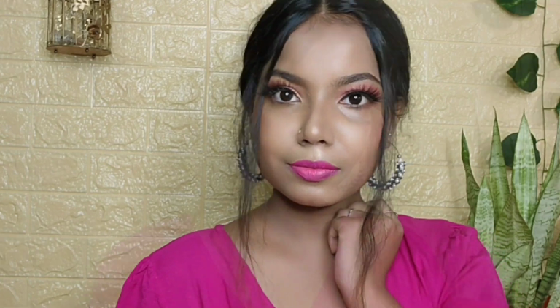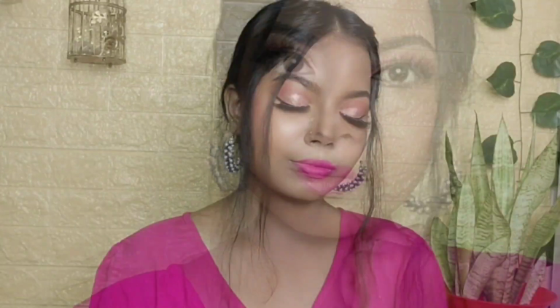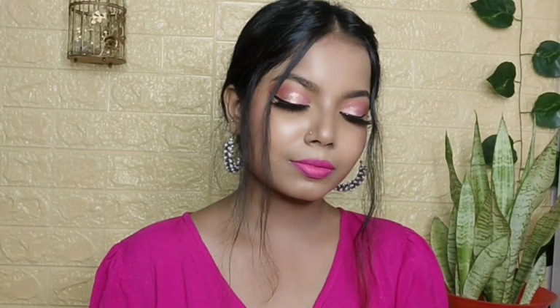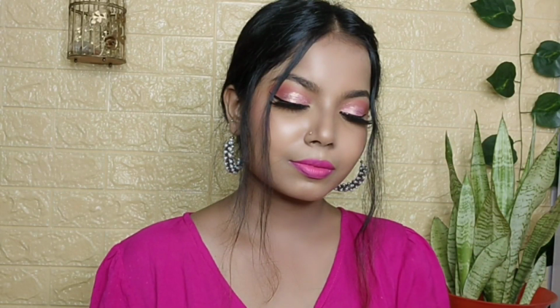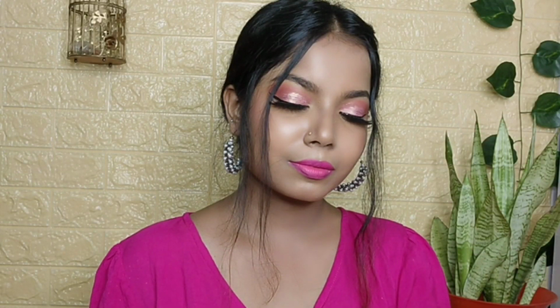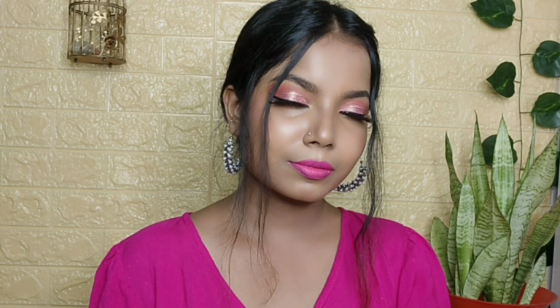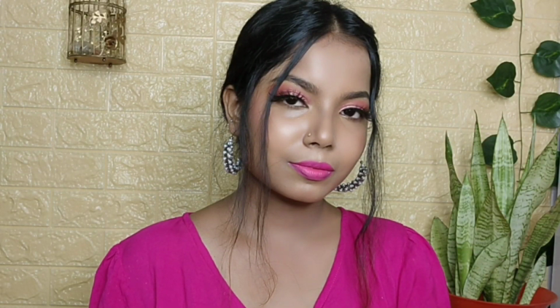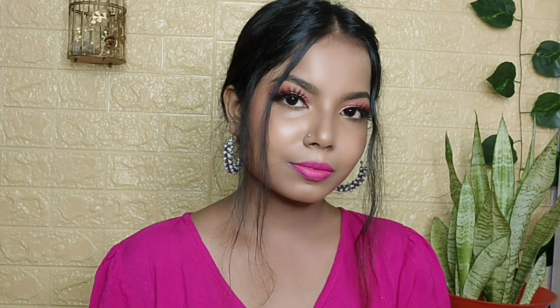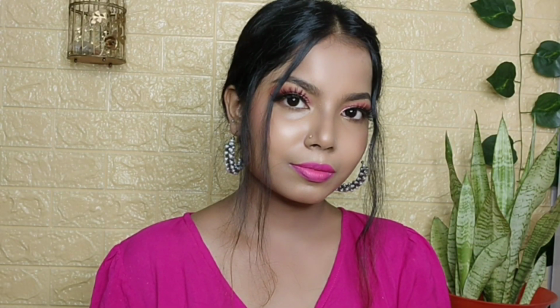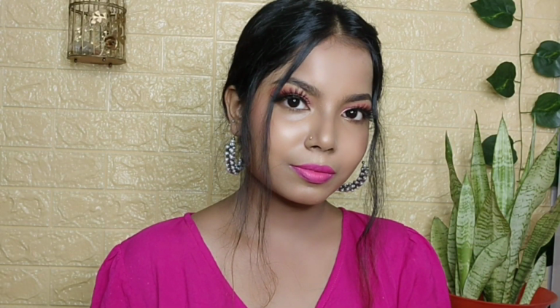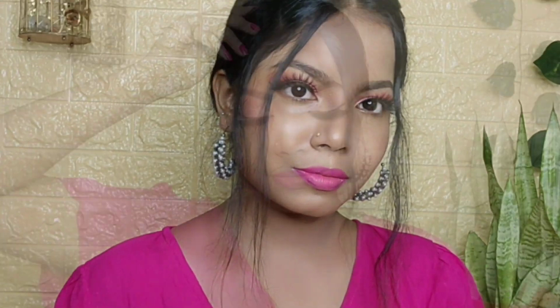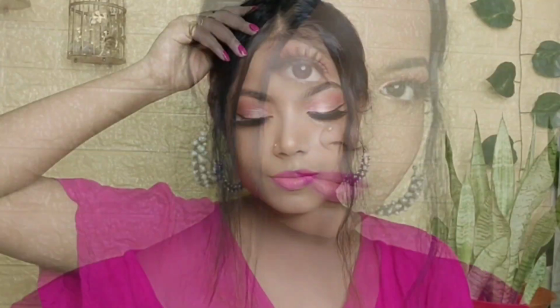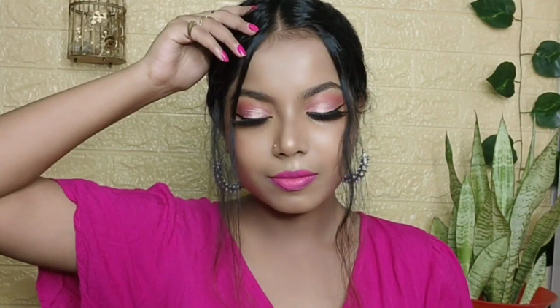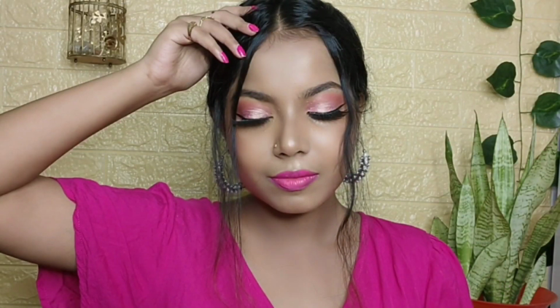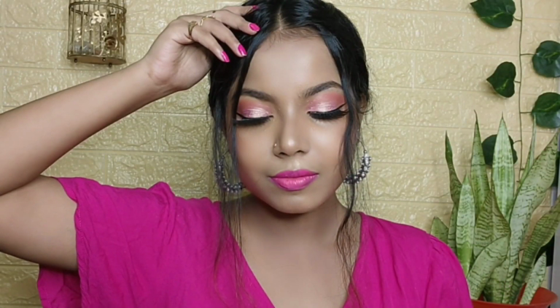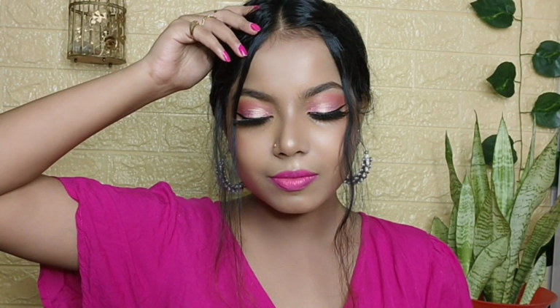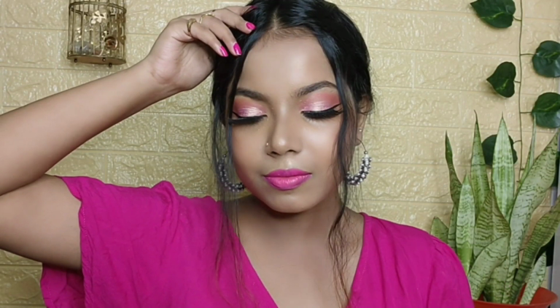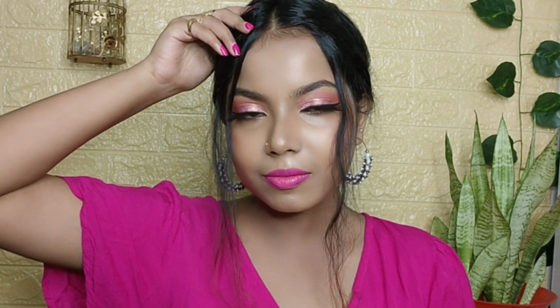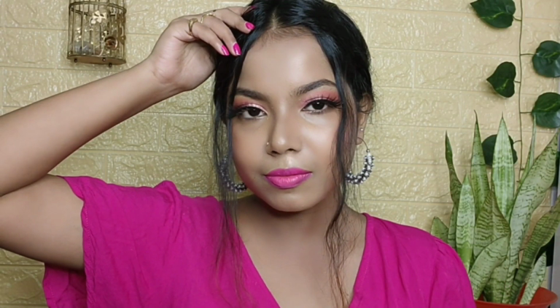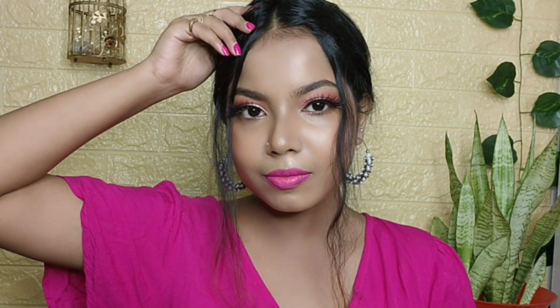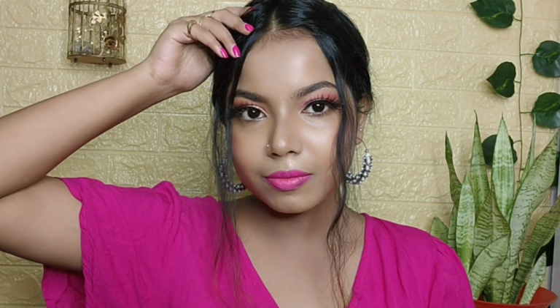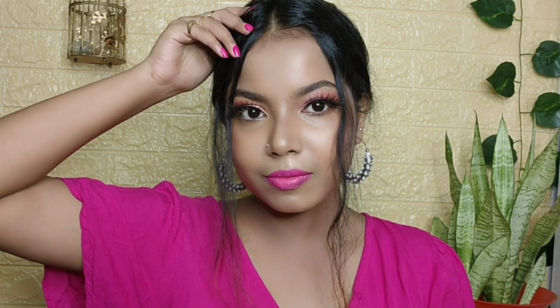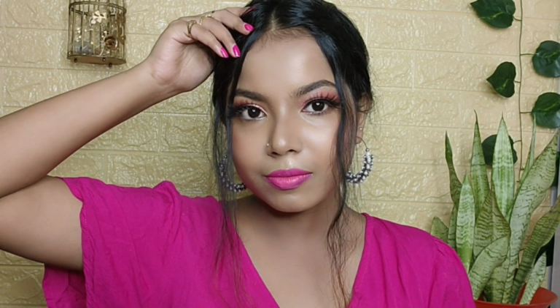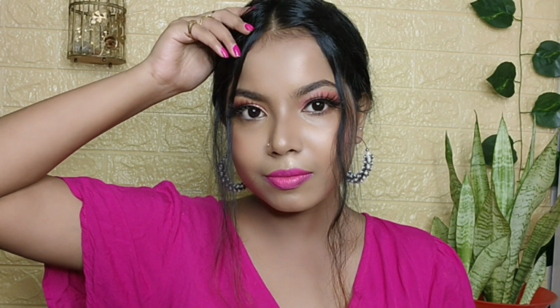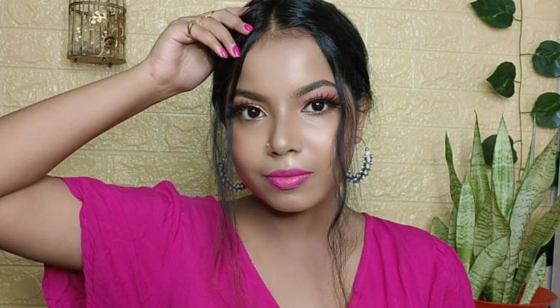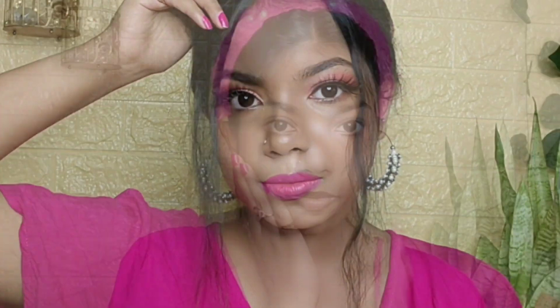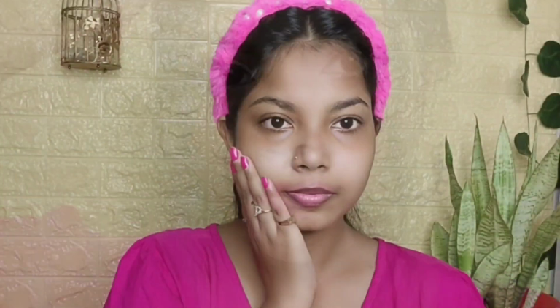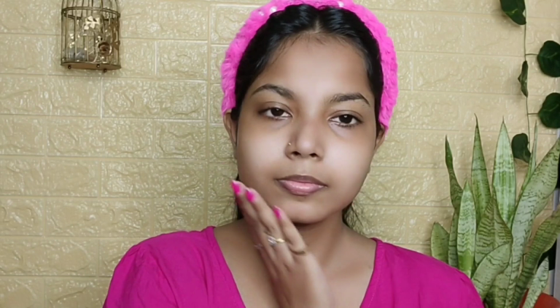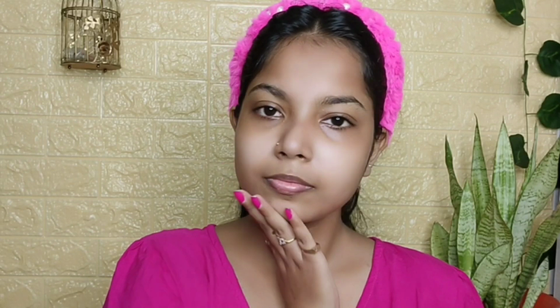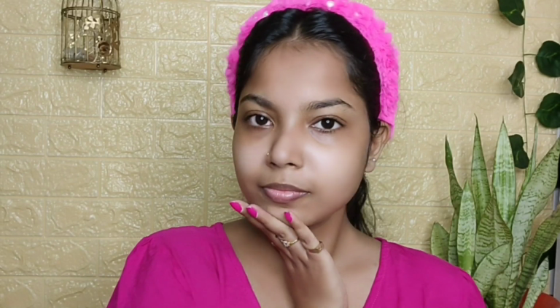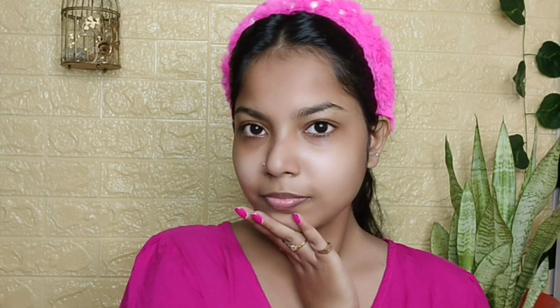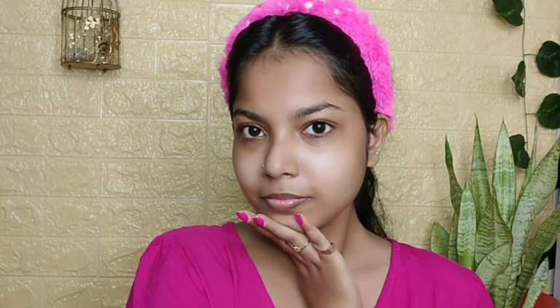Hey my love, welcome back to my channel. Today I am going to share an affordable glow pink makeup look.